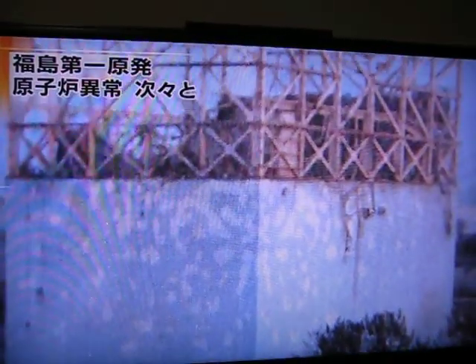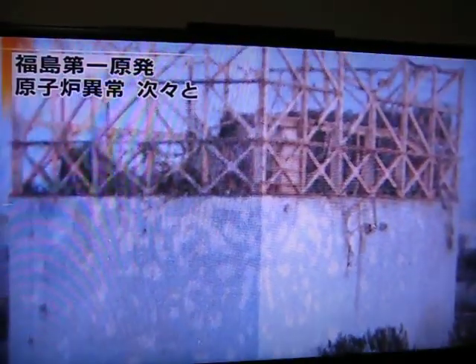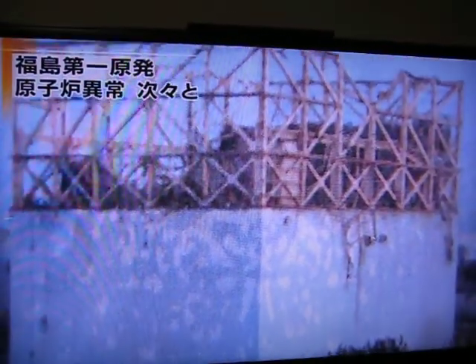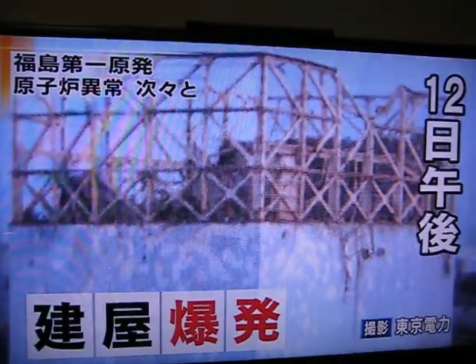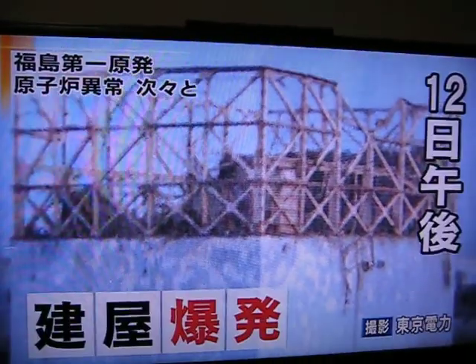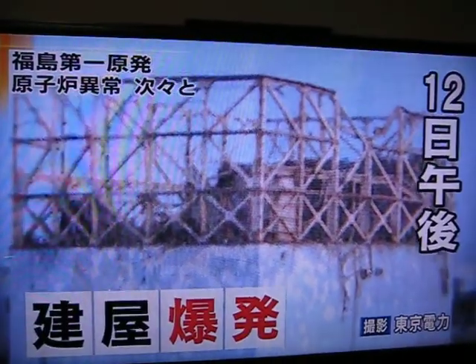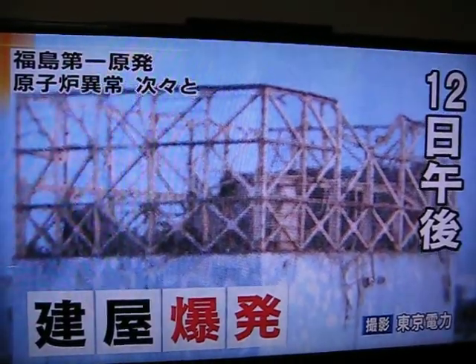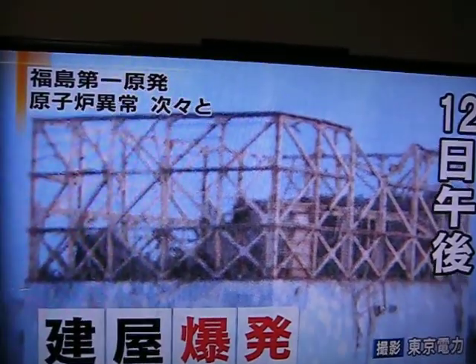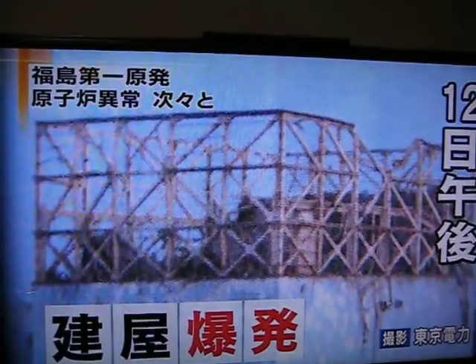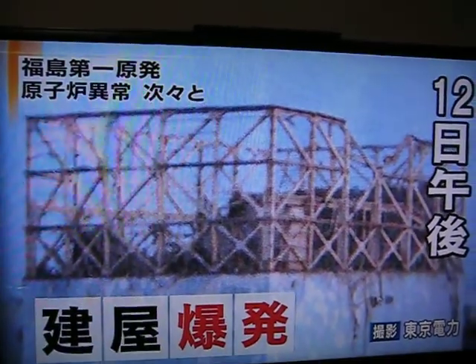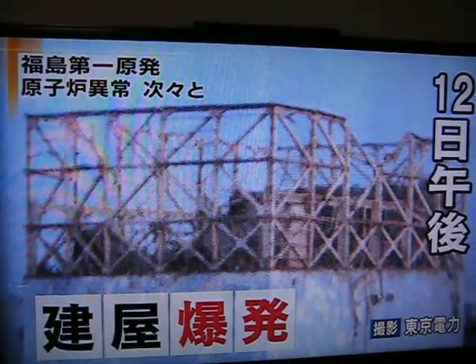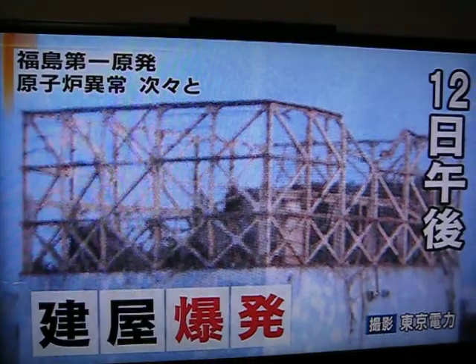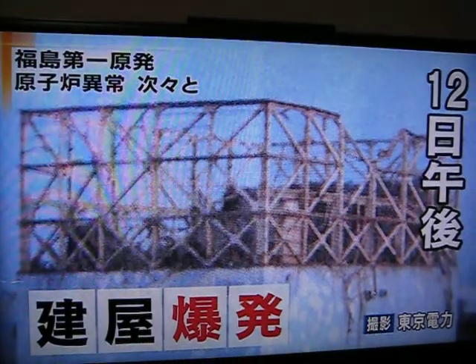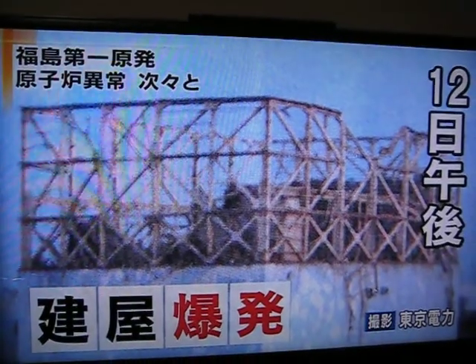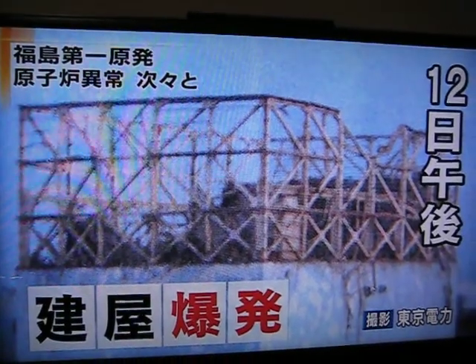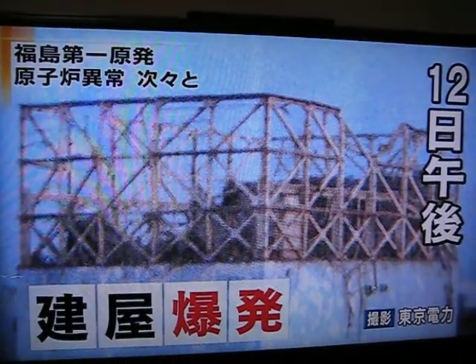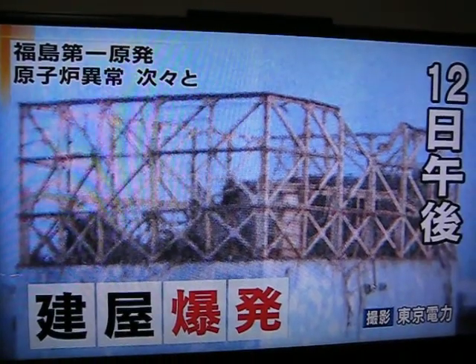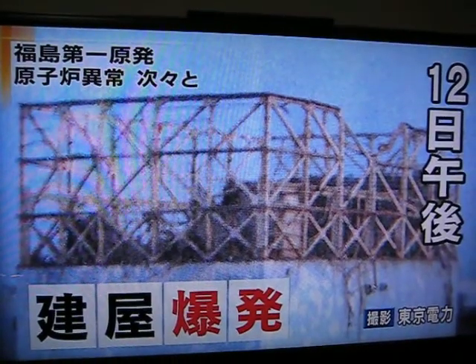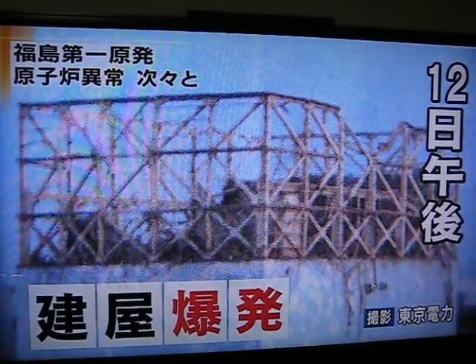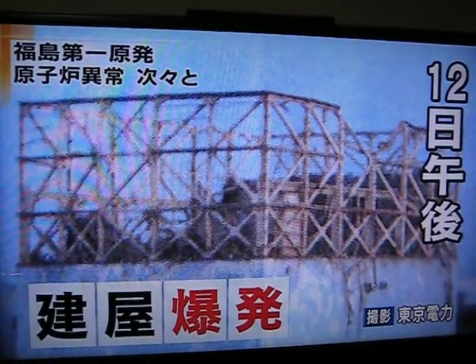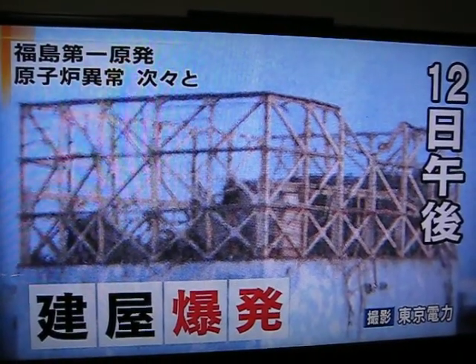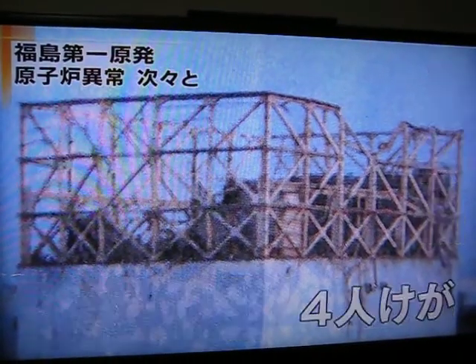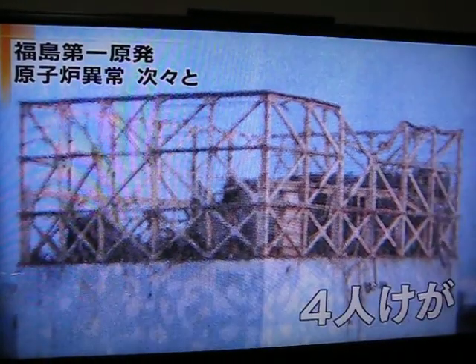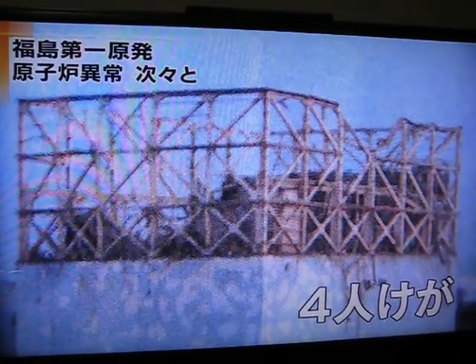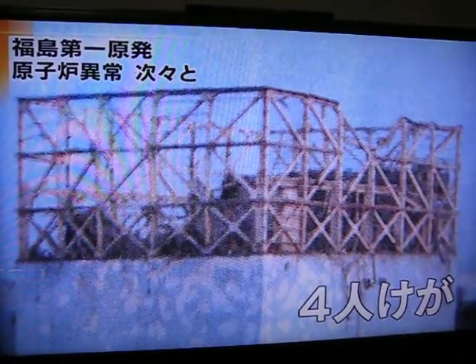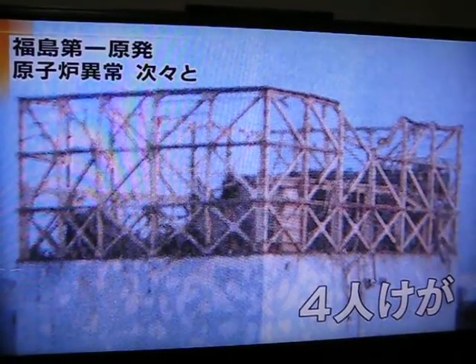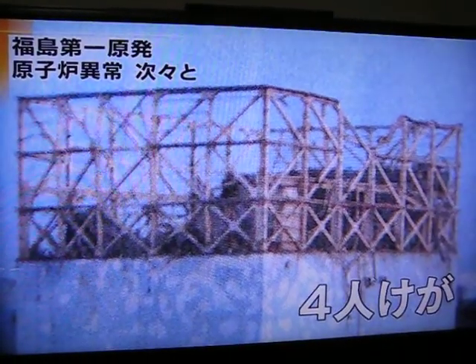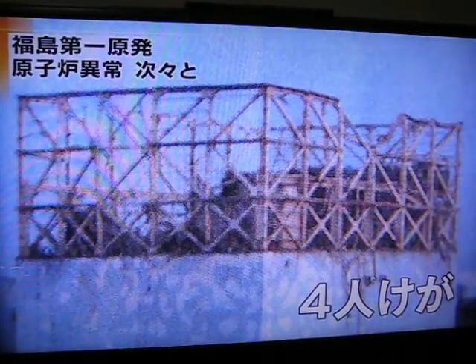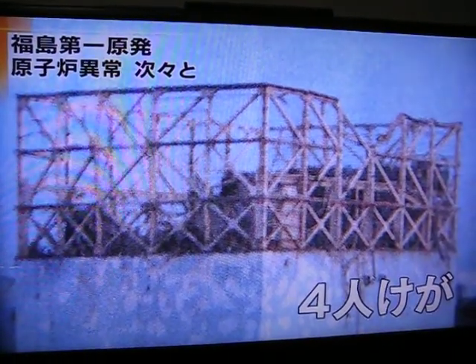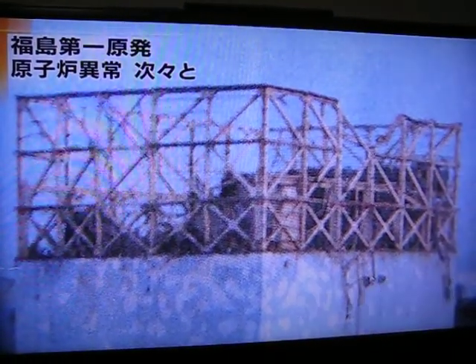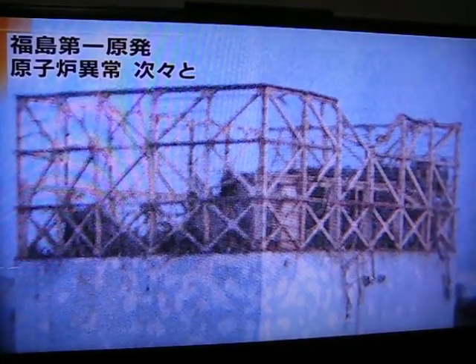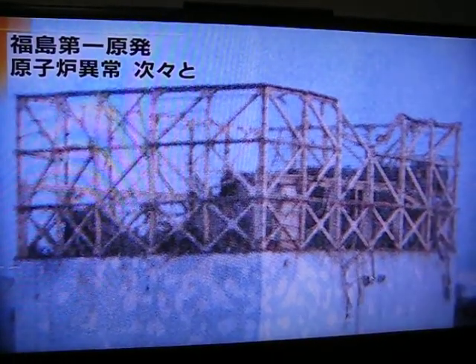On Saturday afternoon, the building housing the reactor suddenly exploded. The walls fell down, injuring four people.